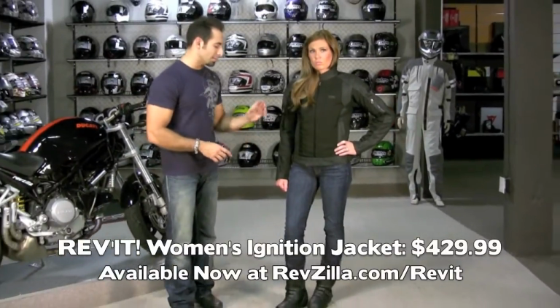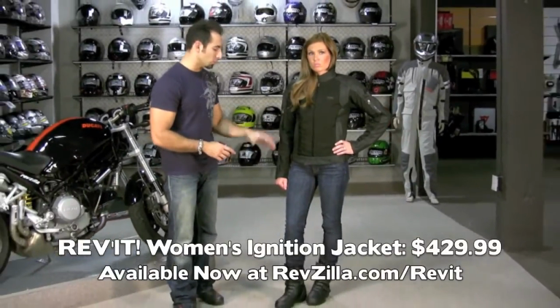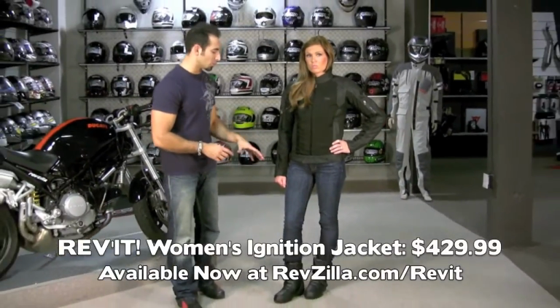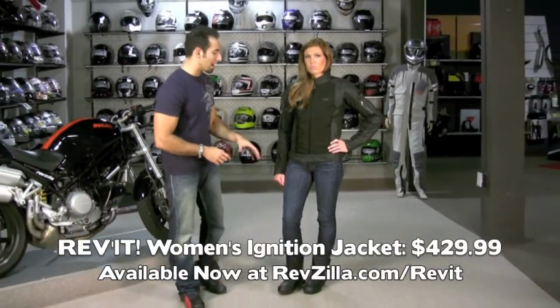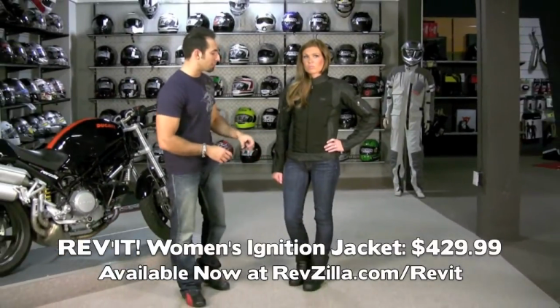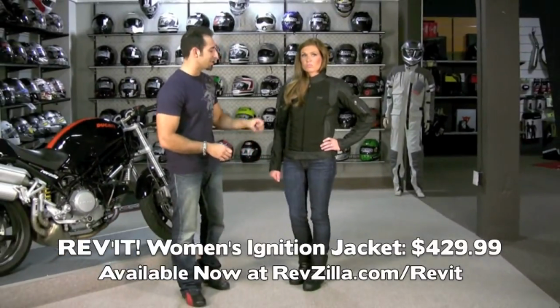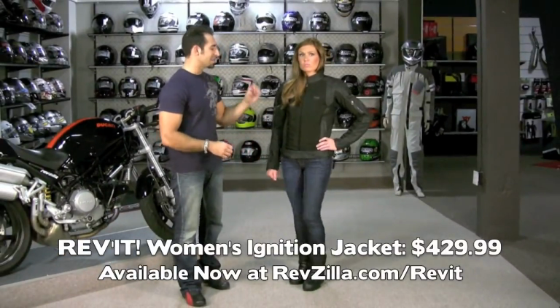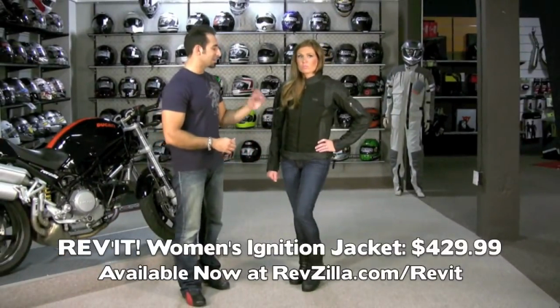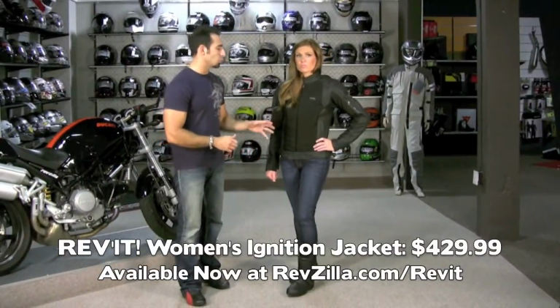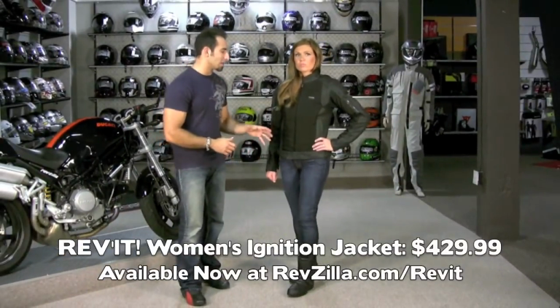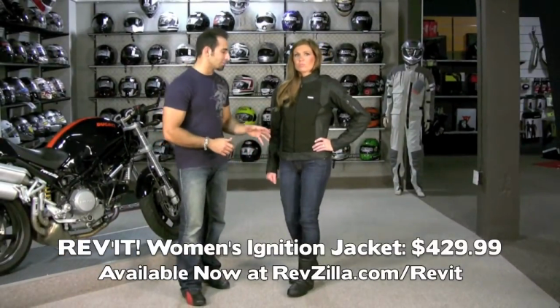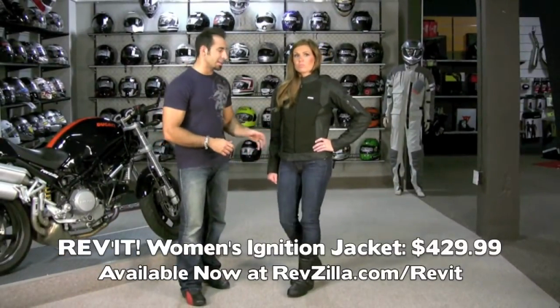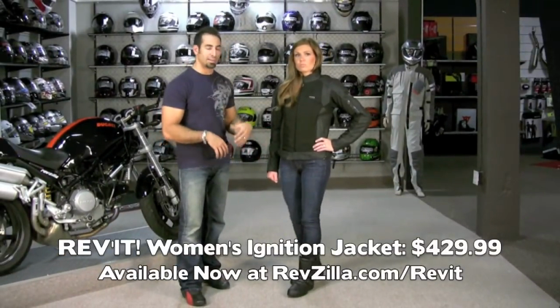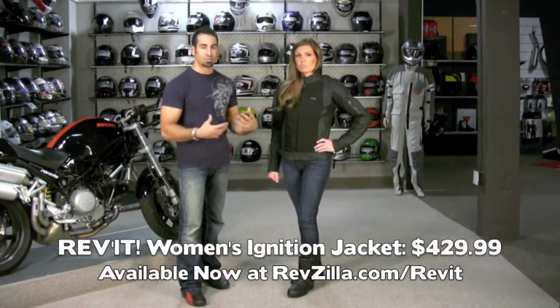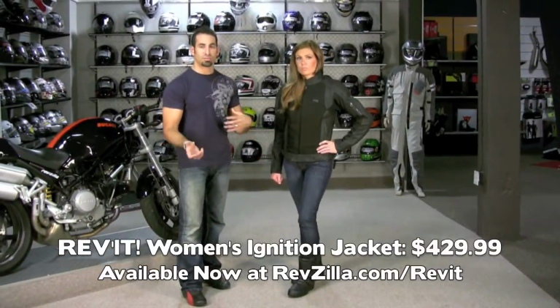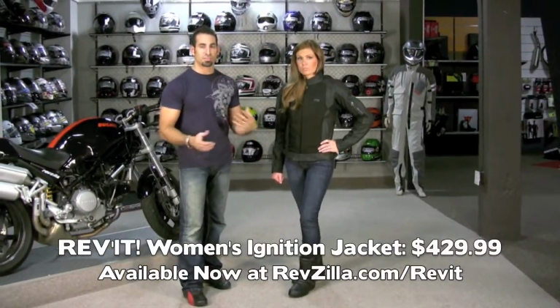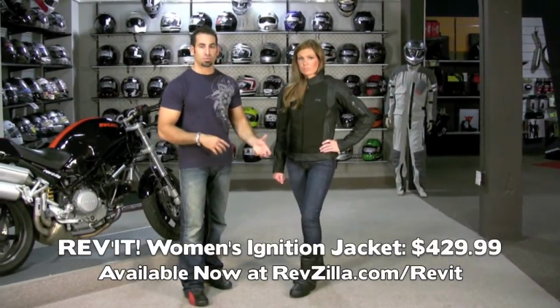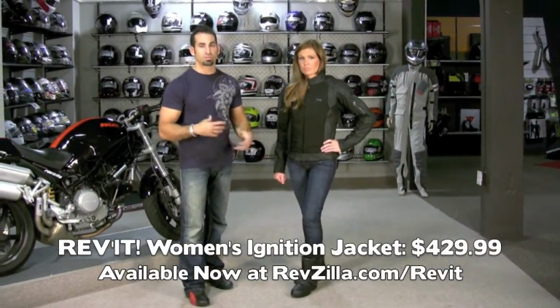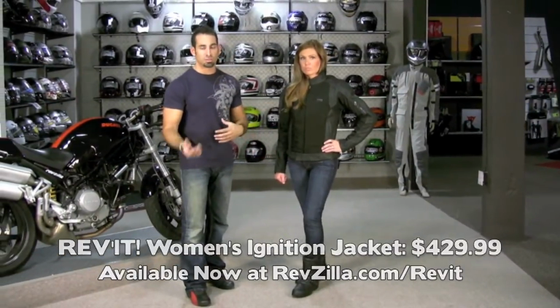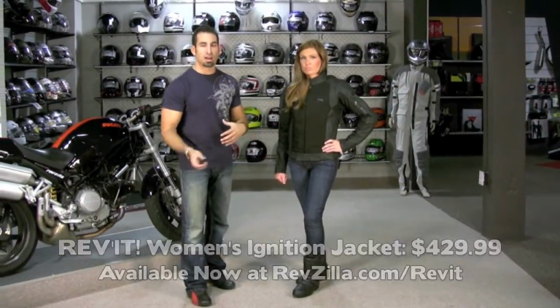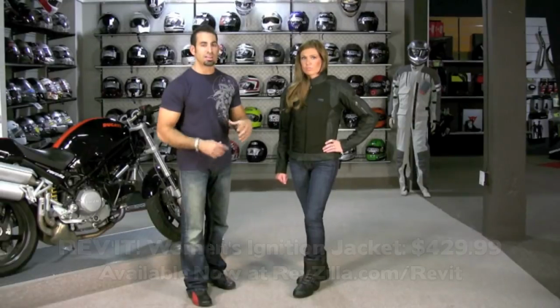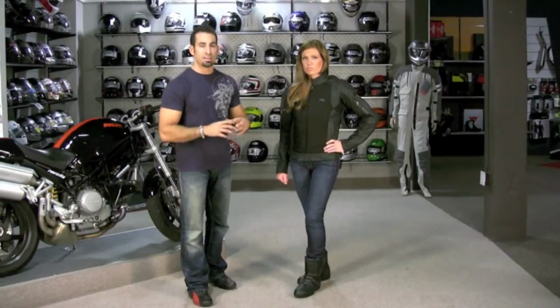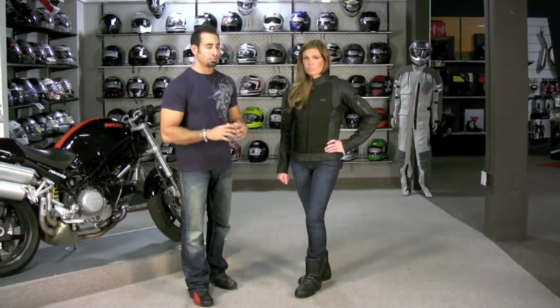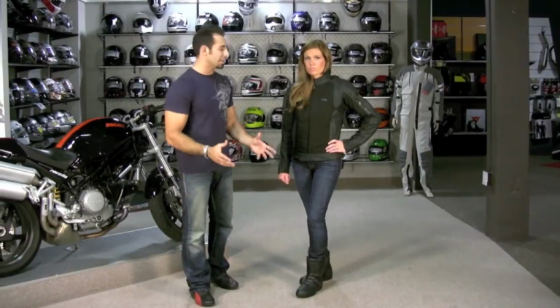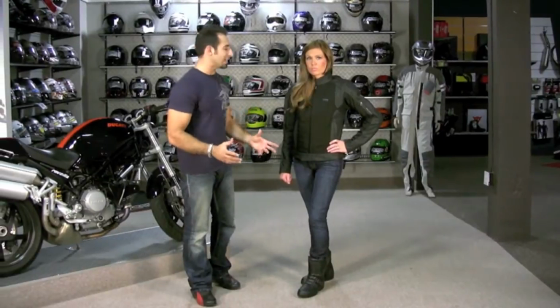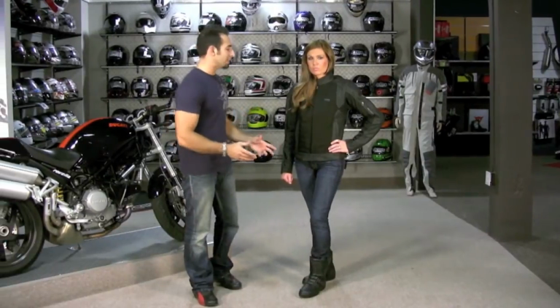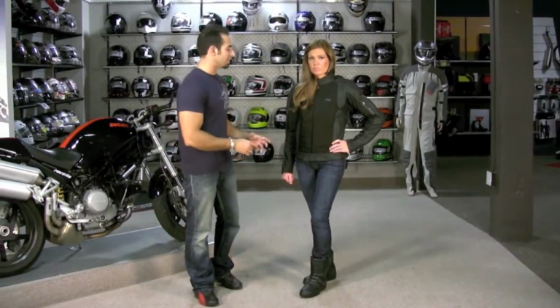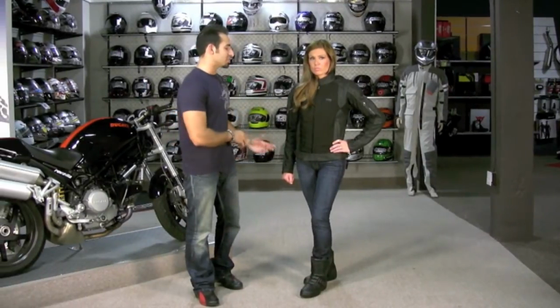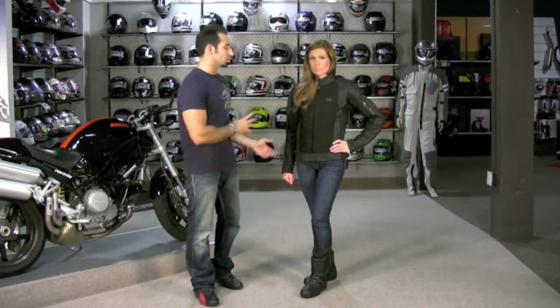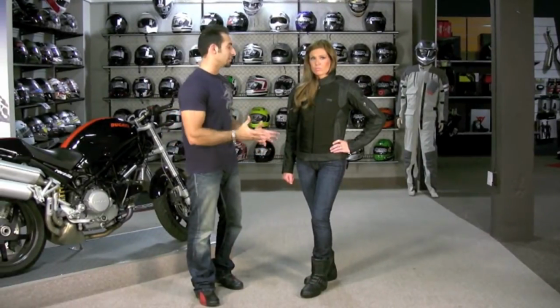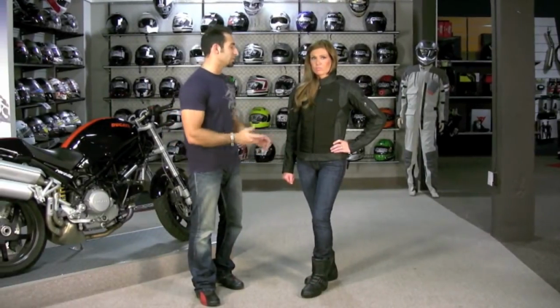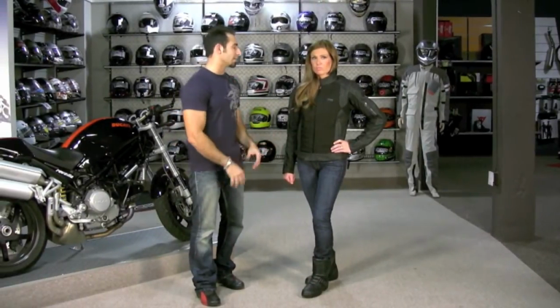It can be worn with riding pants or every day. Great for a scooter or a Ducati — really, any application. It will take you year-round.